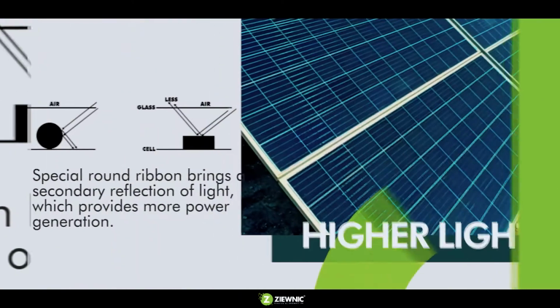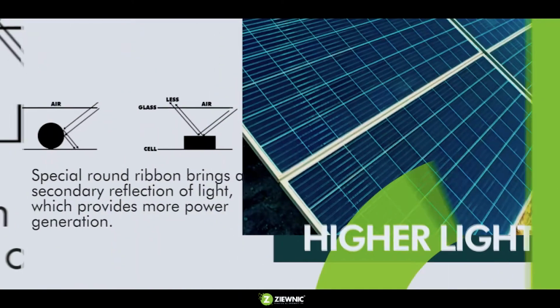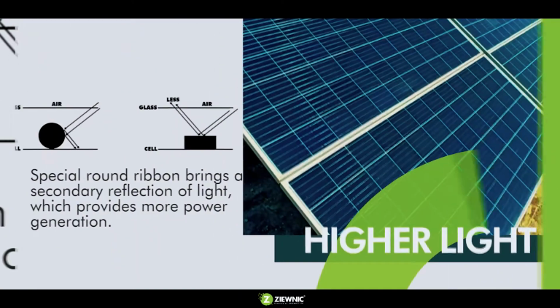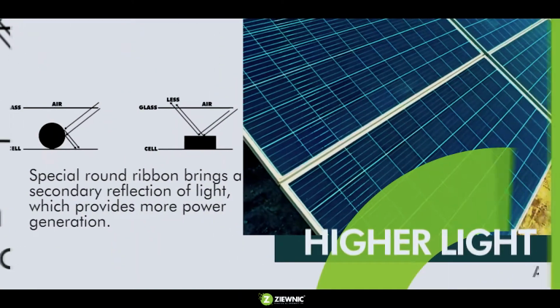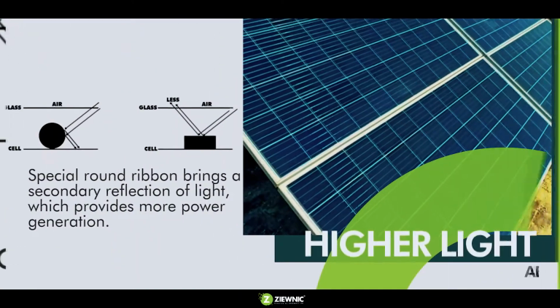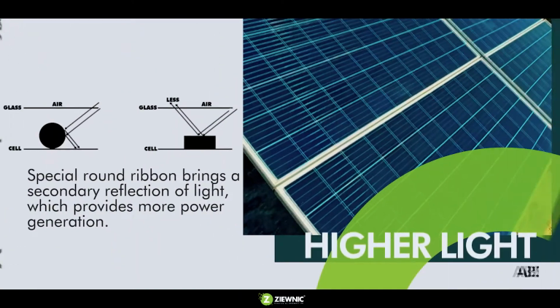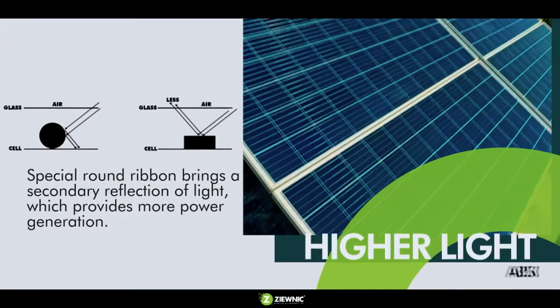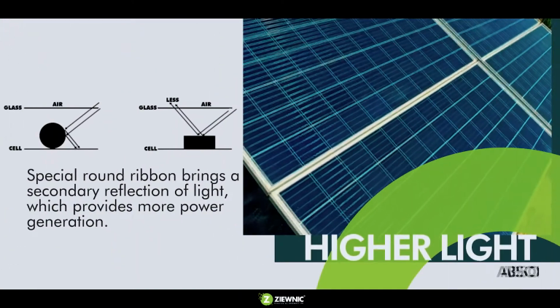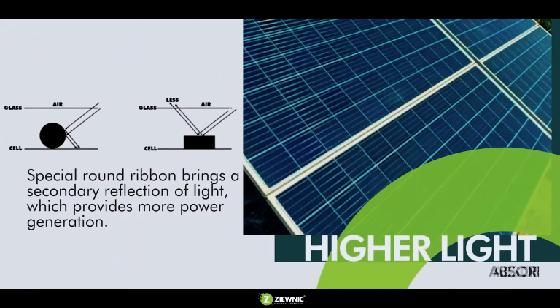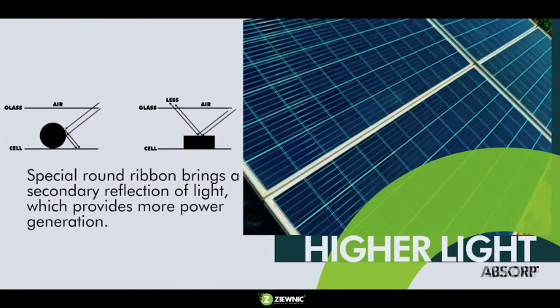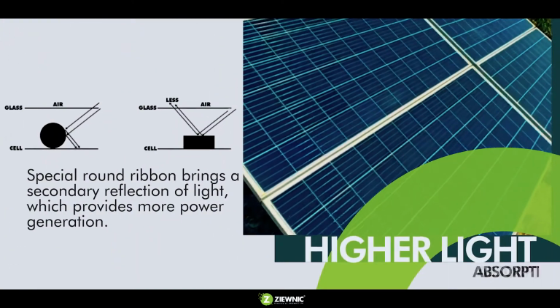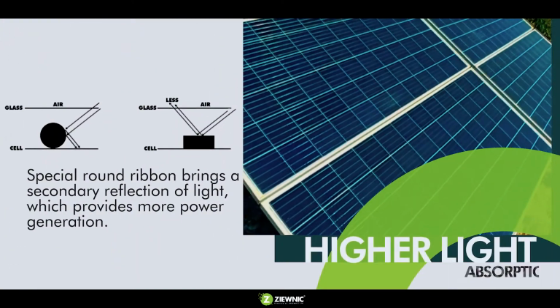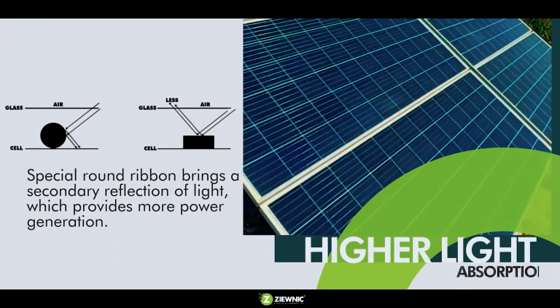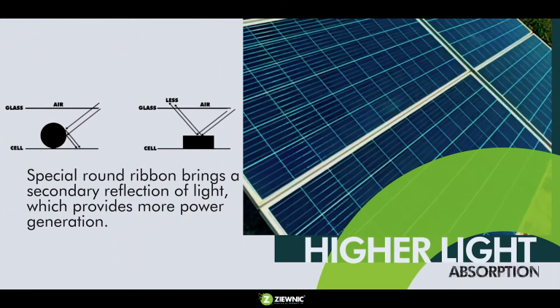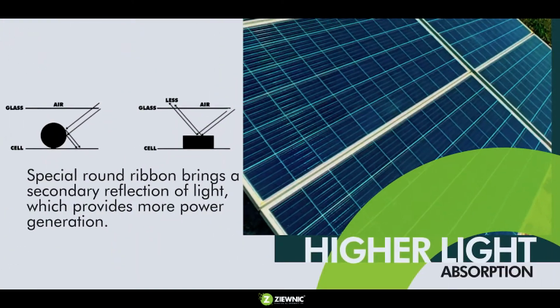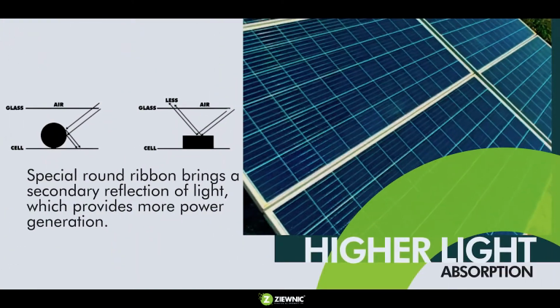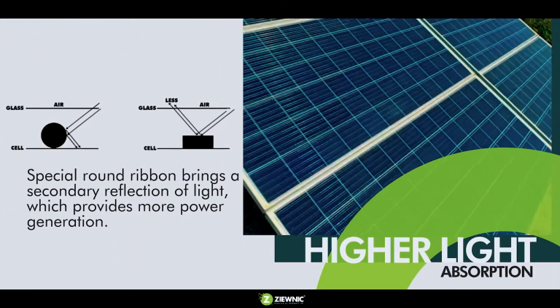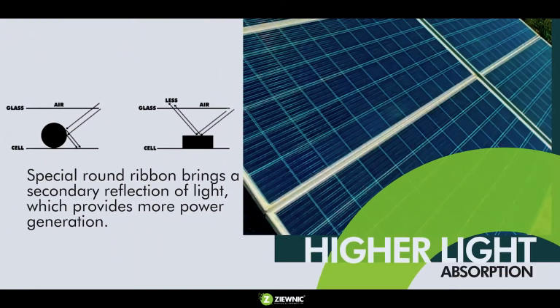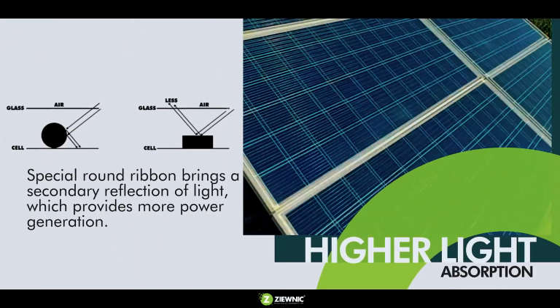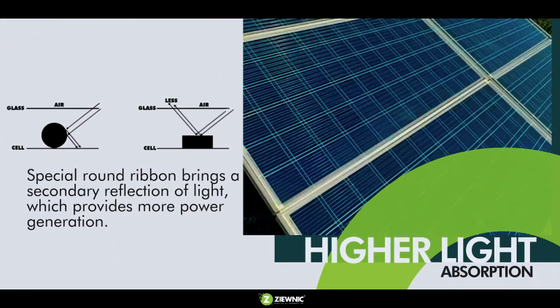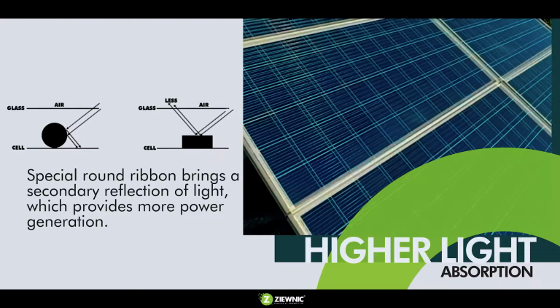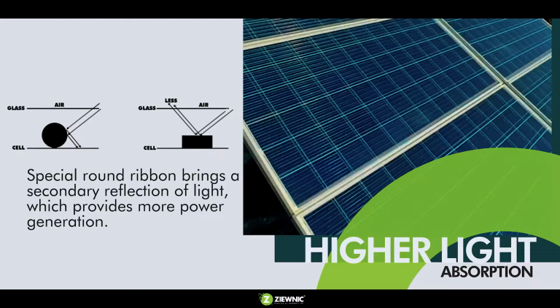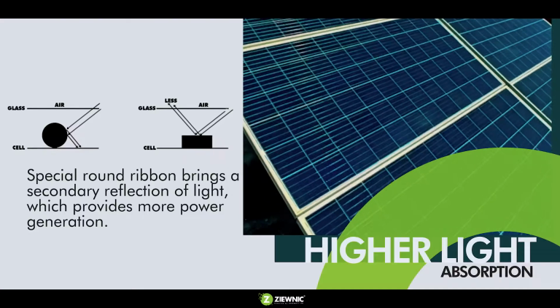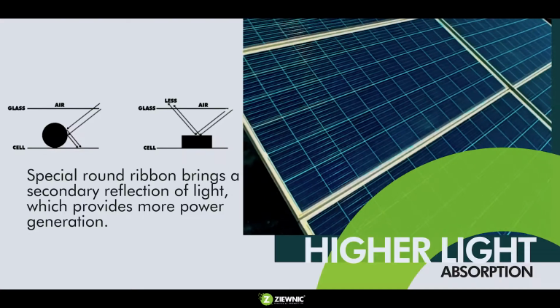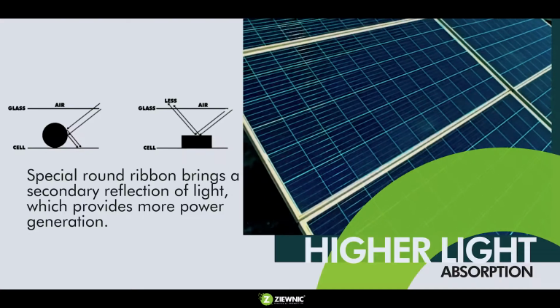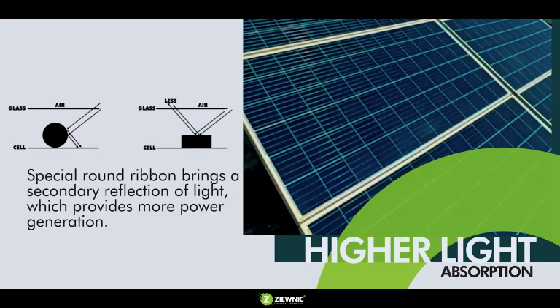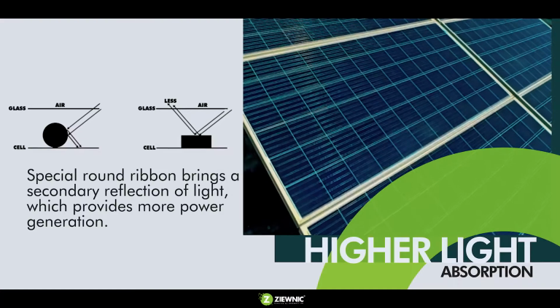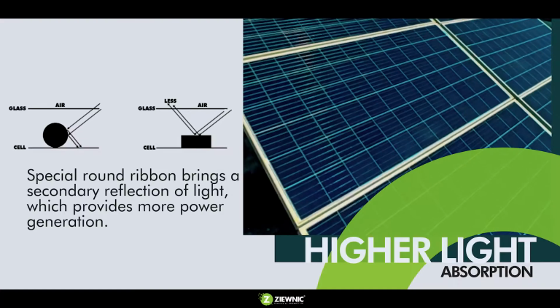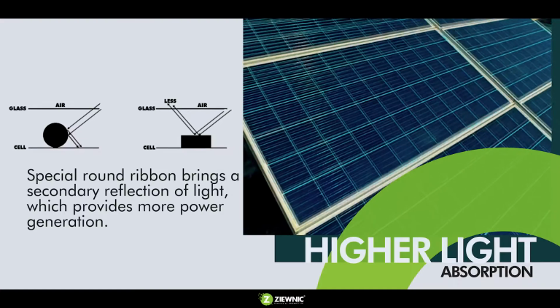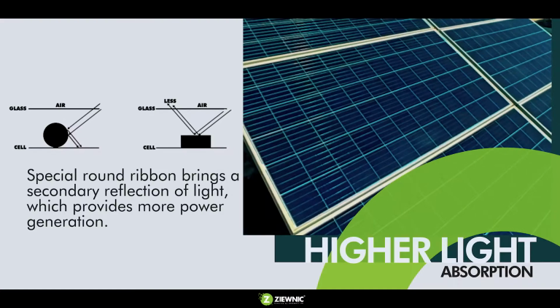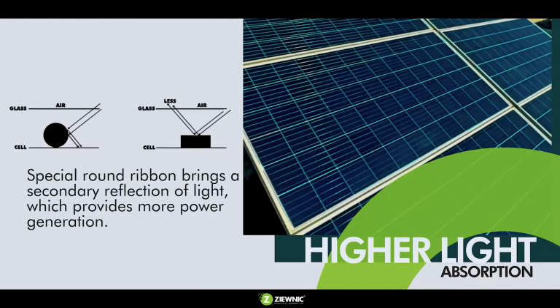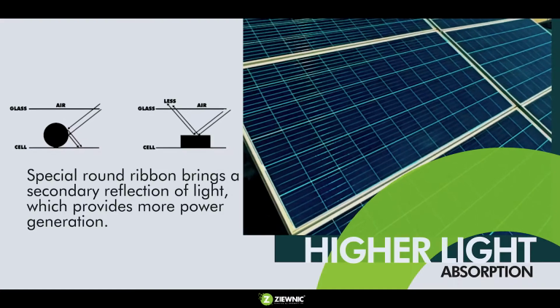Higher light absorption is achieved through a special round ribbon that brings a secondary reflection of light, which provides more power generation.